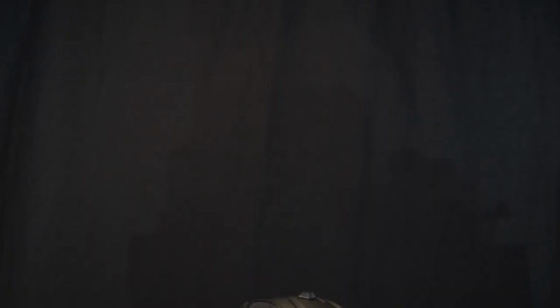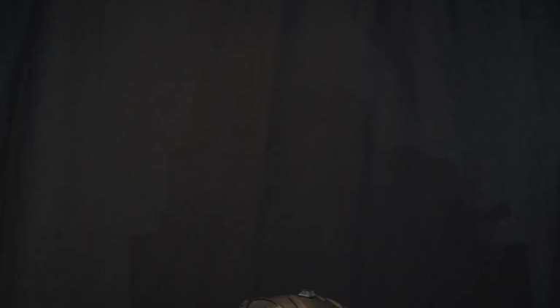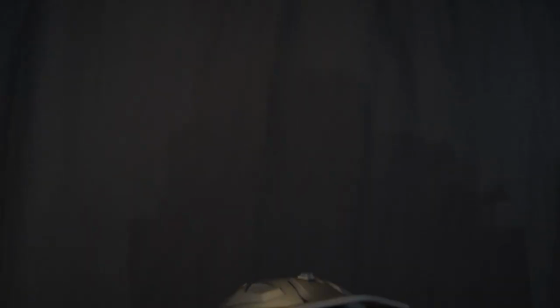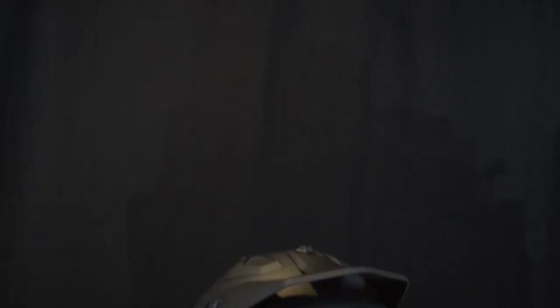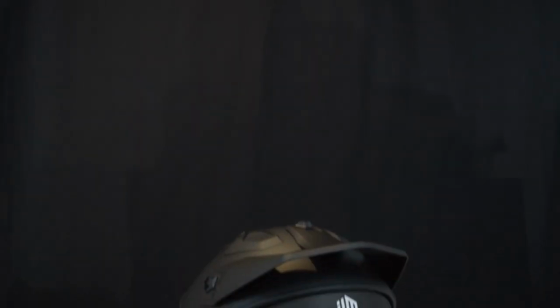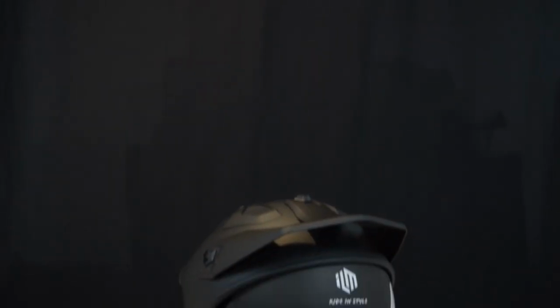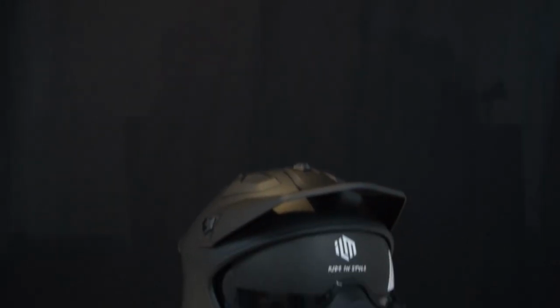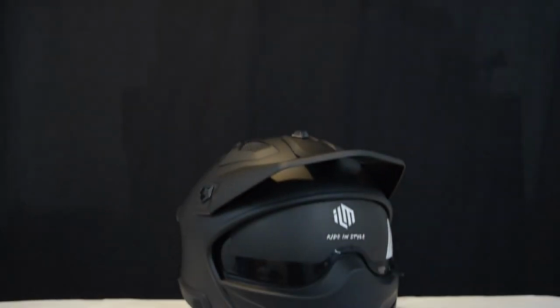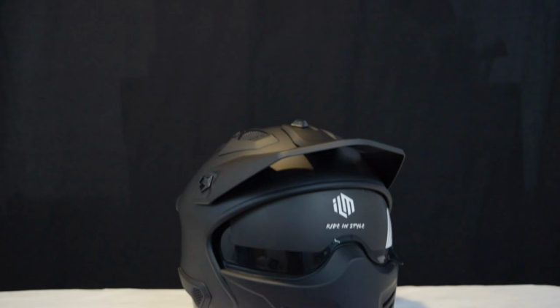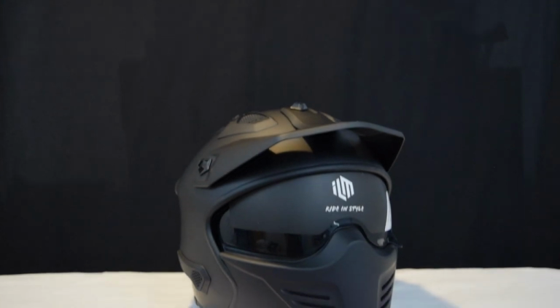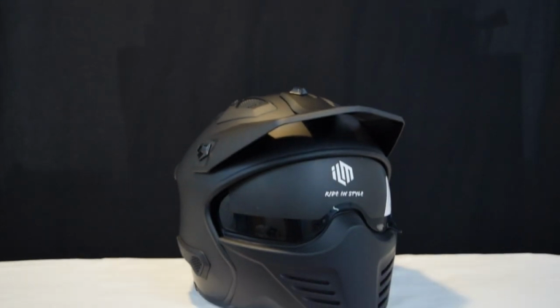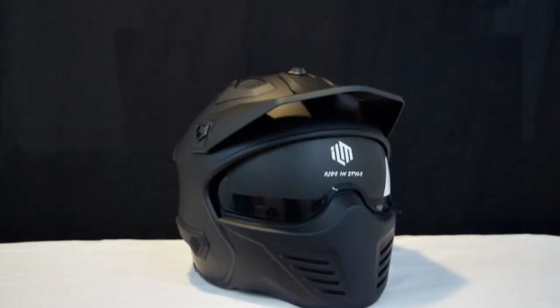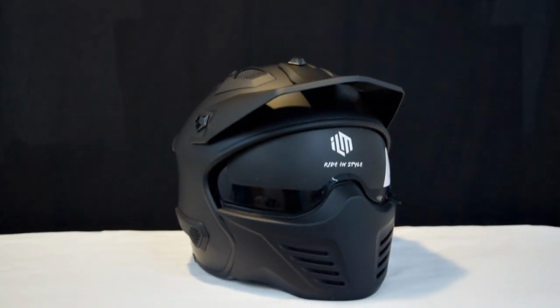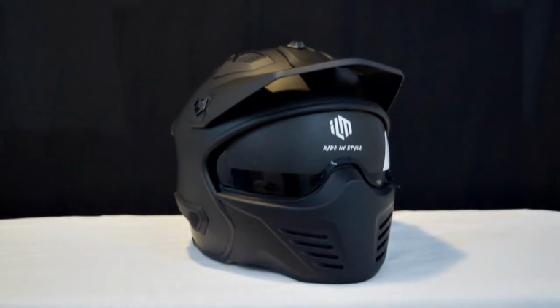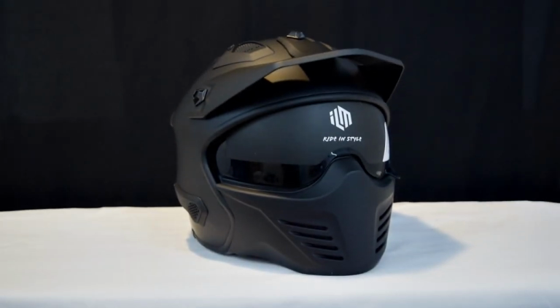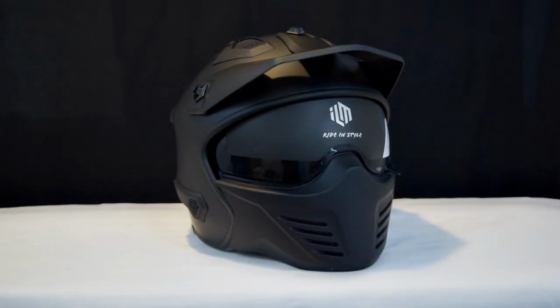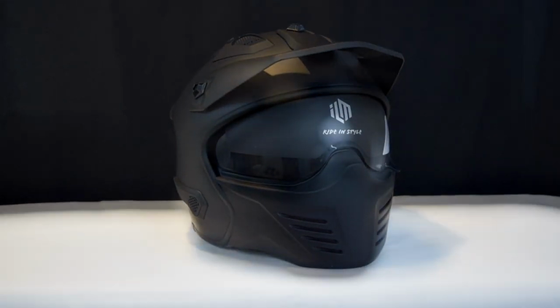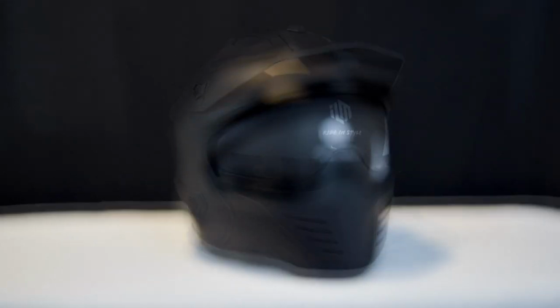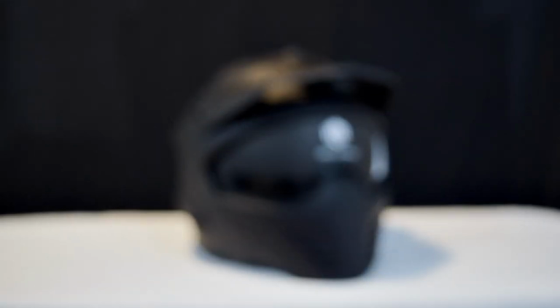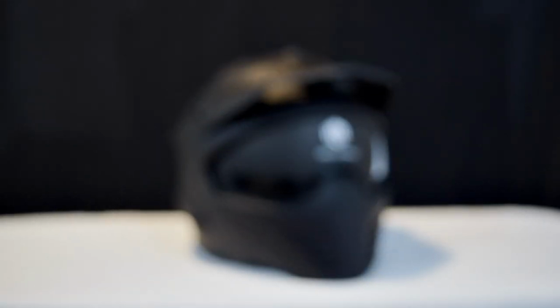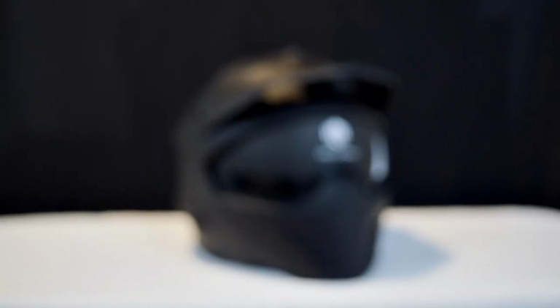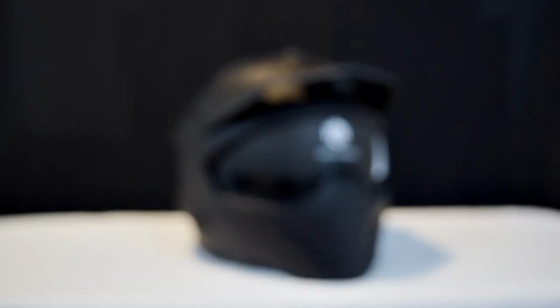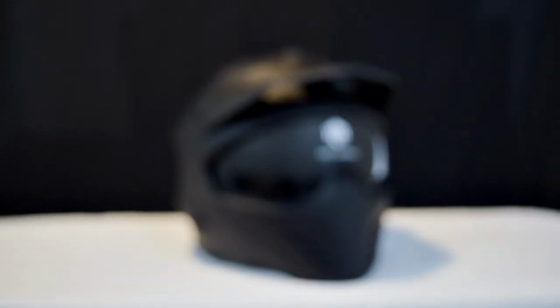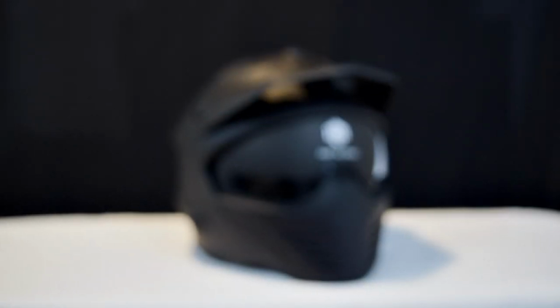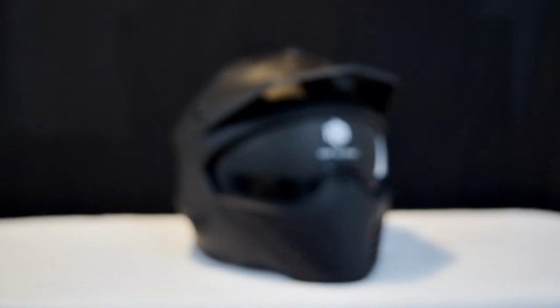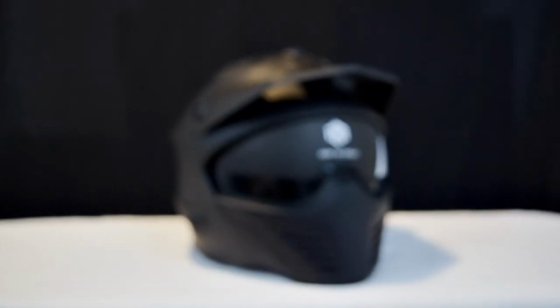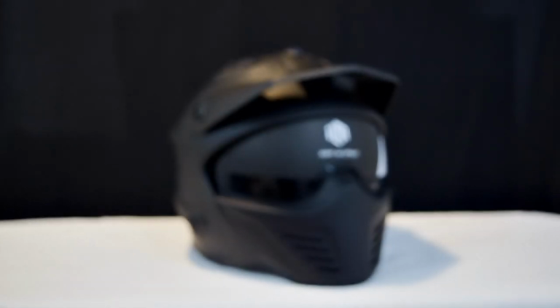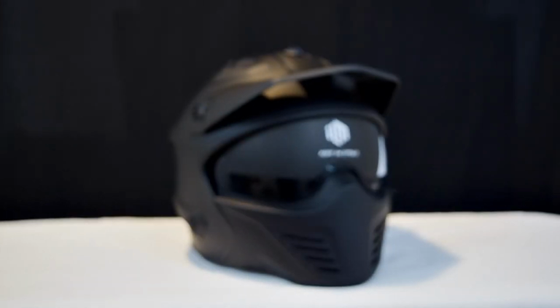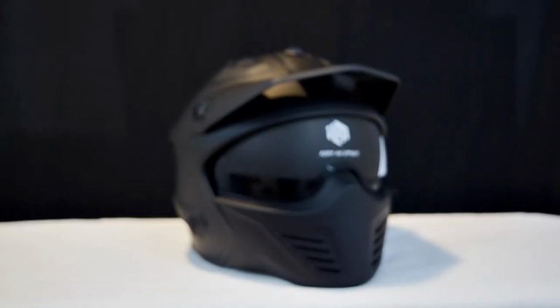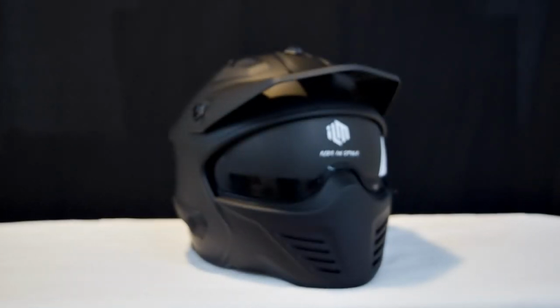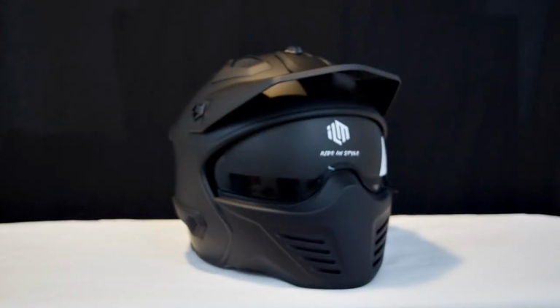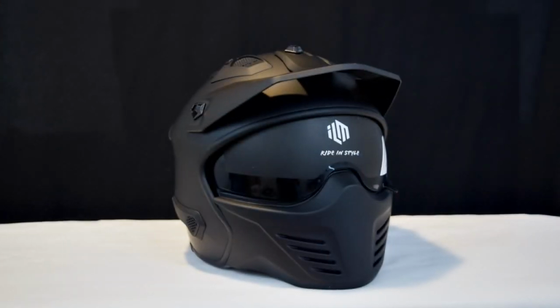This has been how to replace the visor for the ILM 726X helmet. Thank you so much for watching.